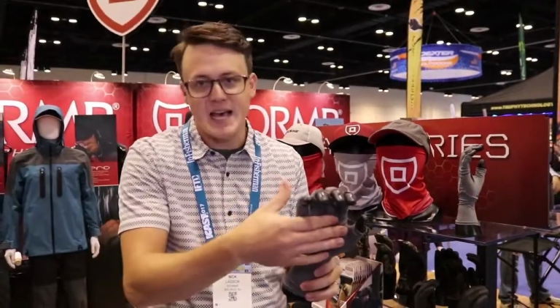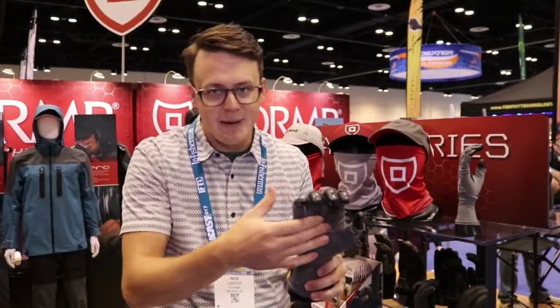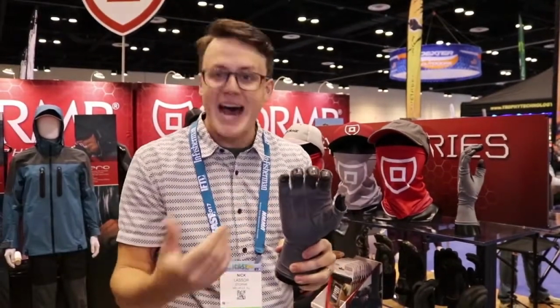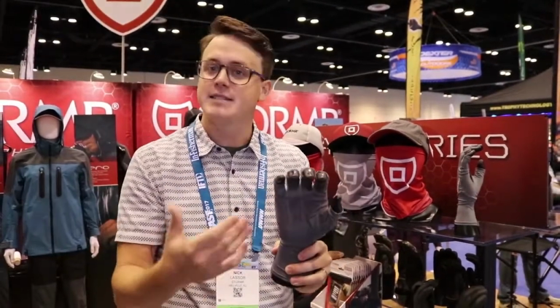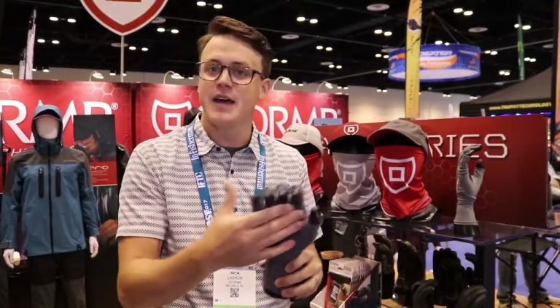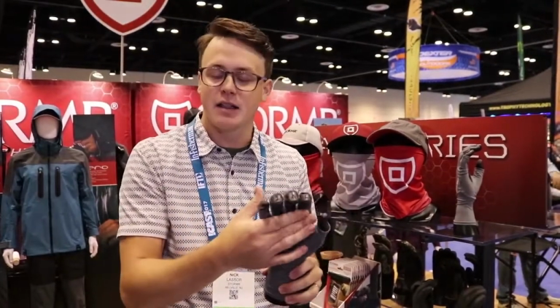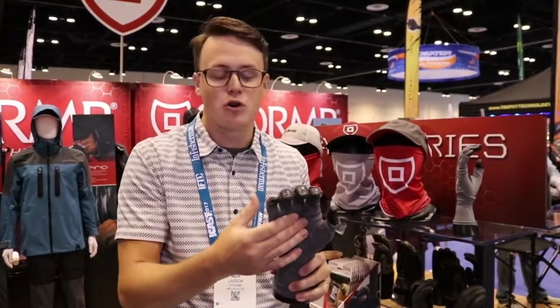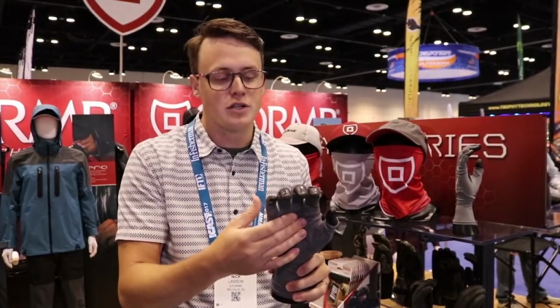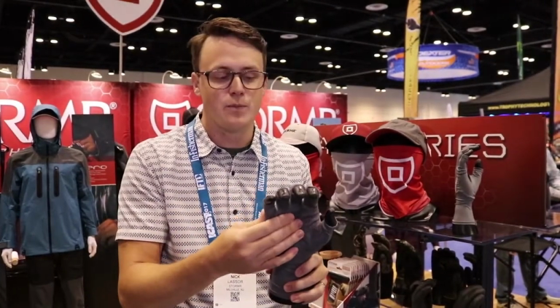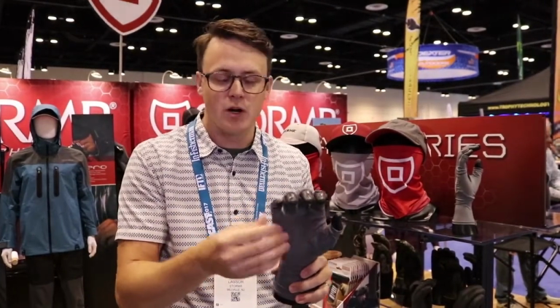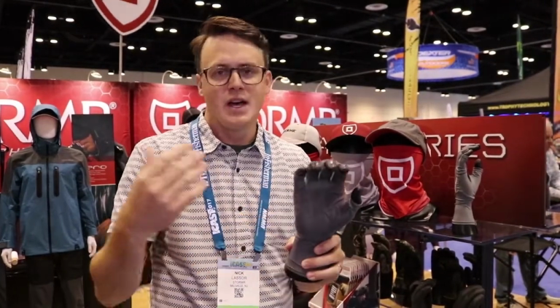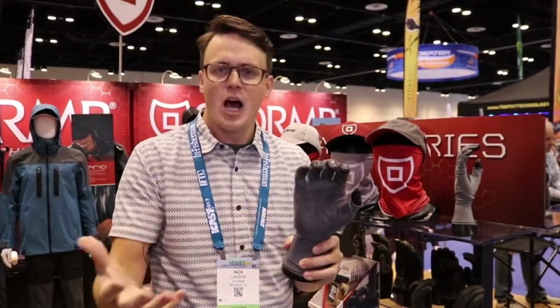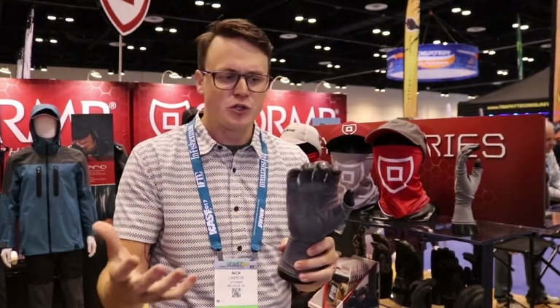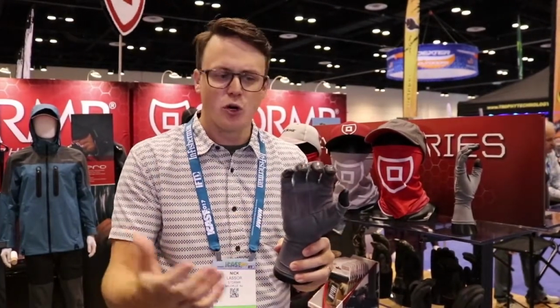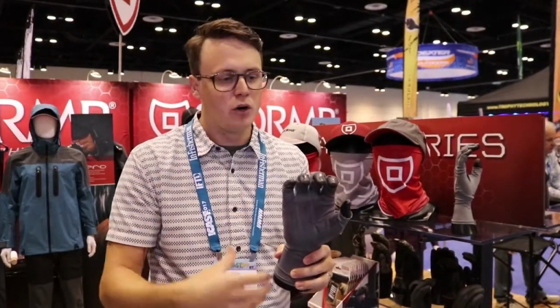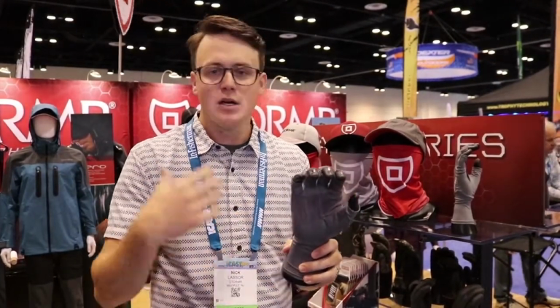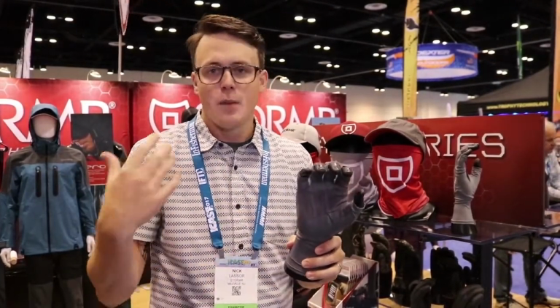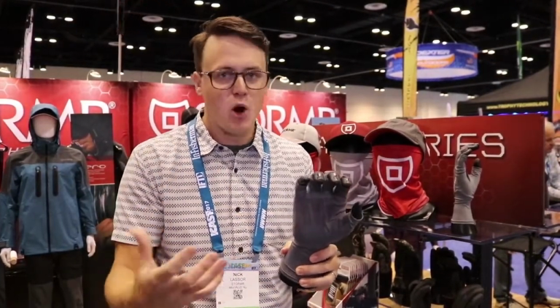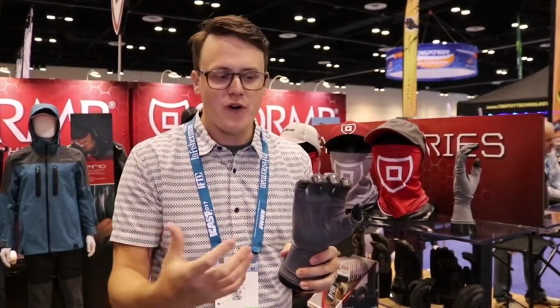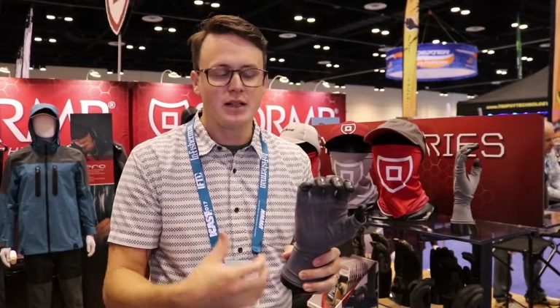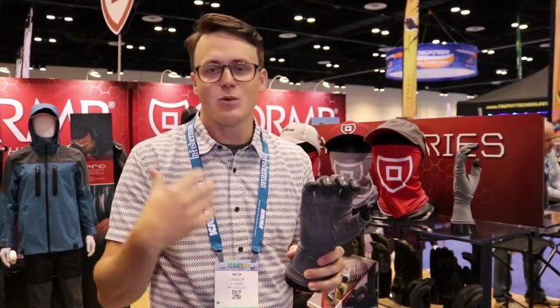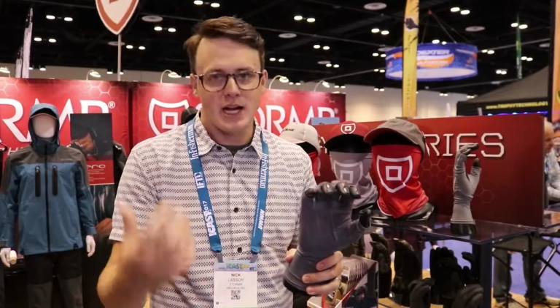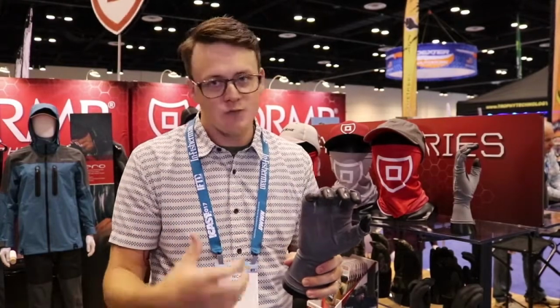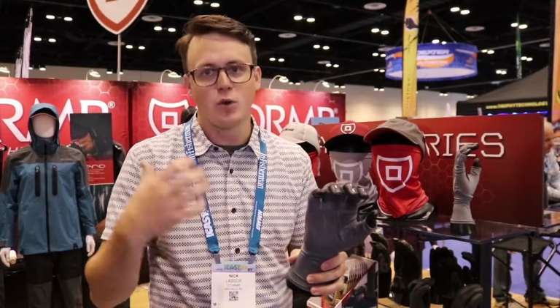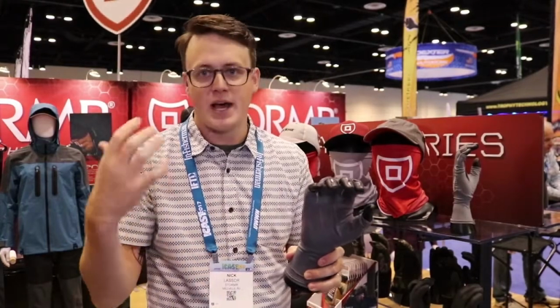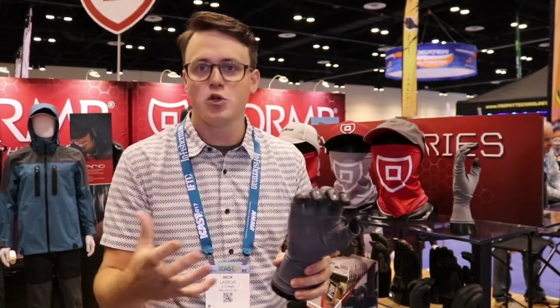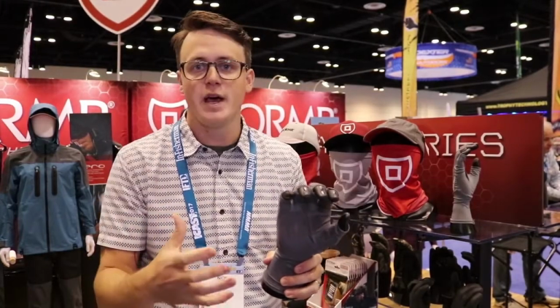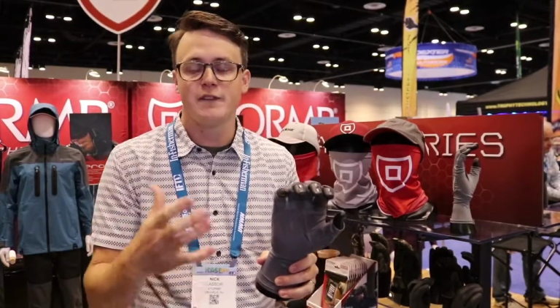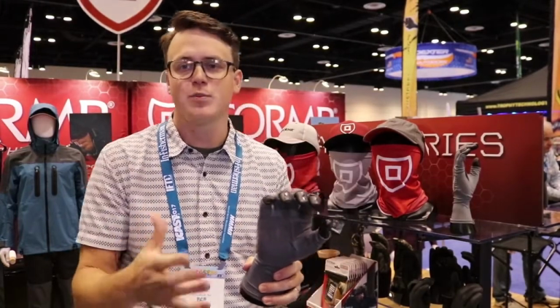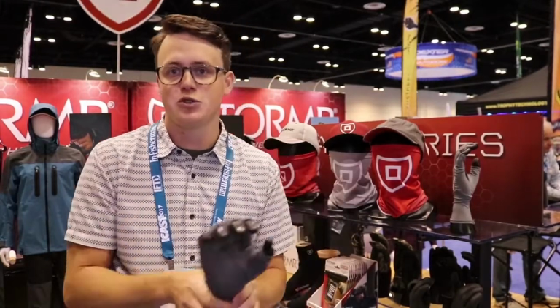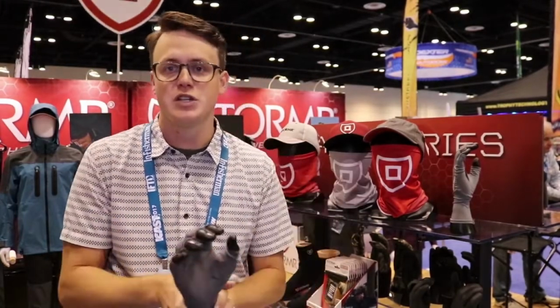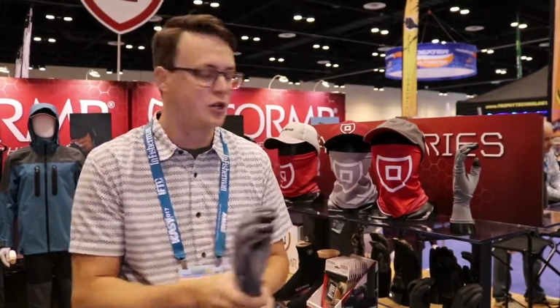We also have our UV shield control glove. We added a synthetic leather across the middle — helps the durability. Both are very lightweight, comfortable, and 50 plus UV shield.